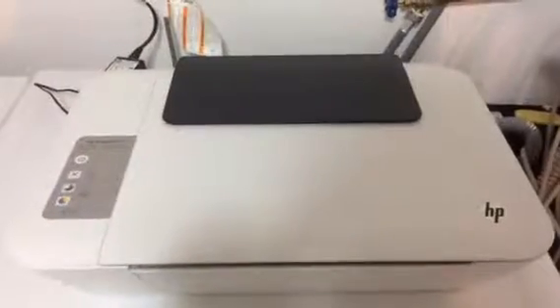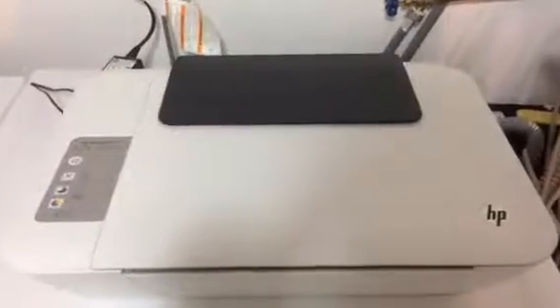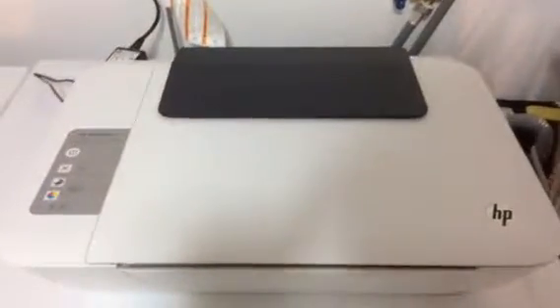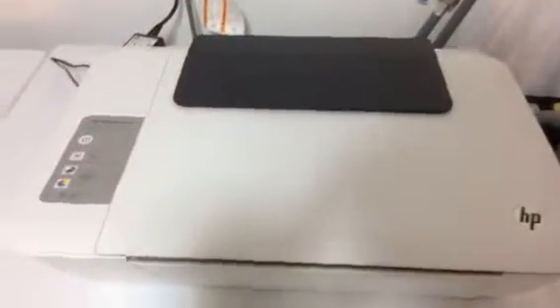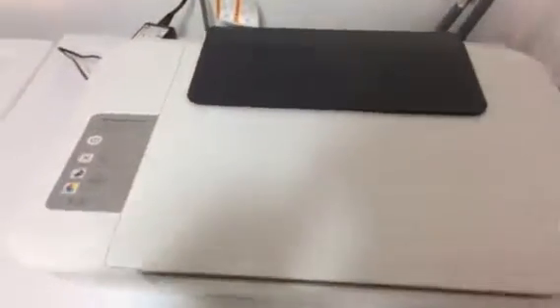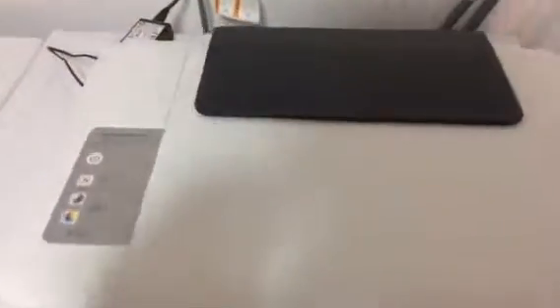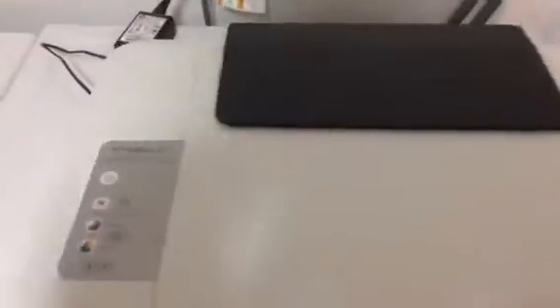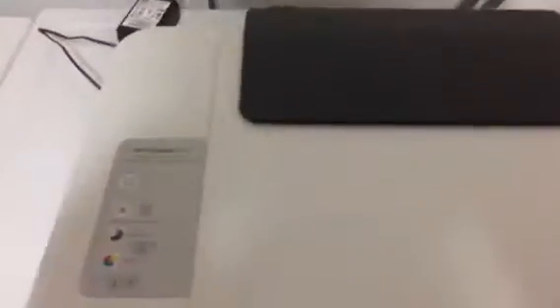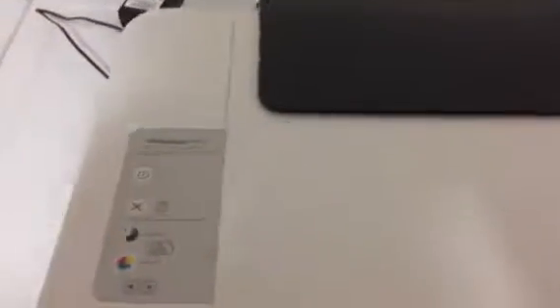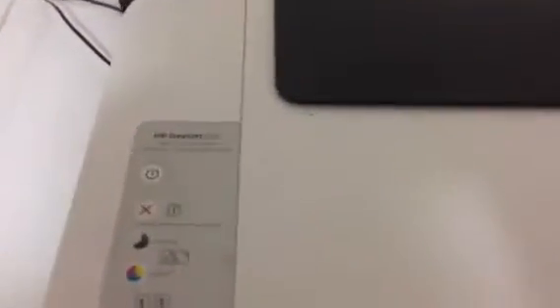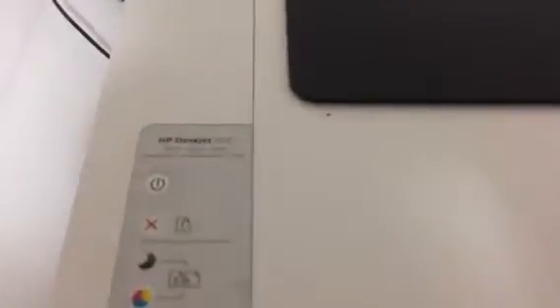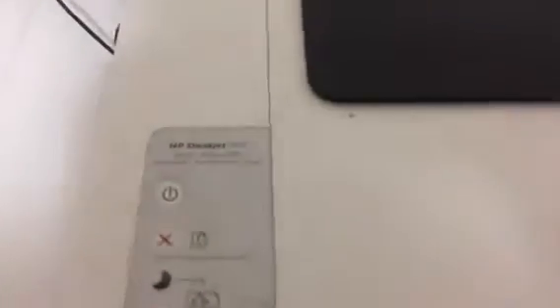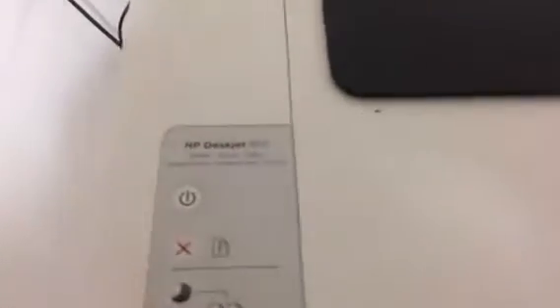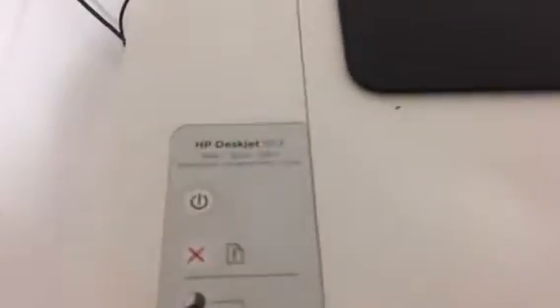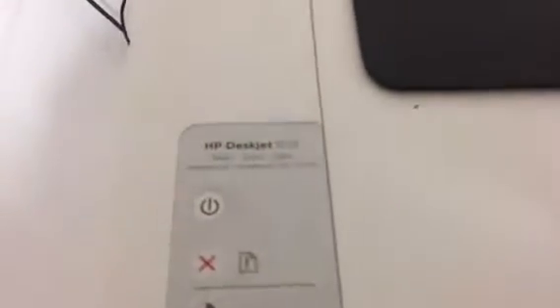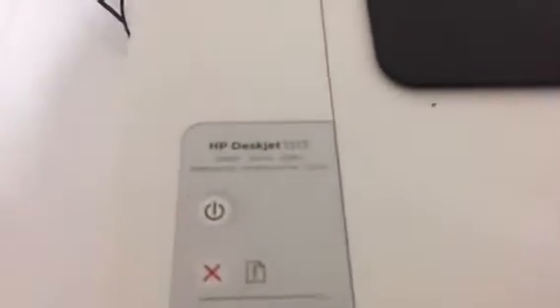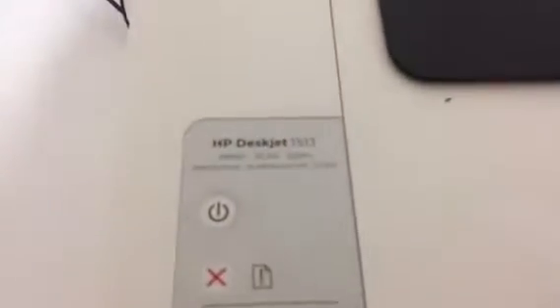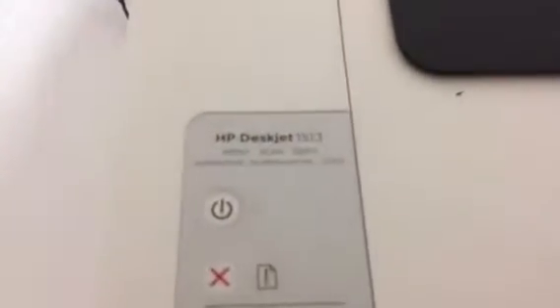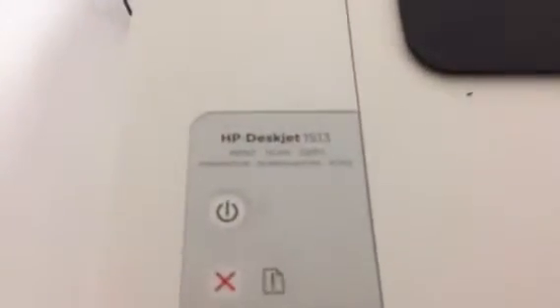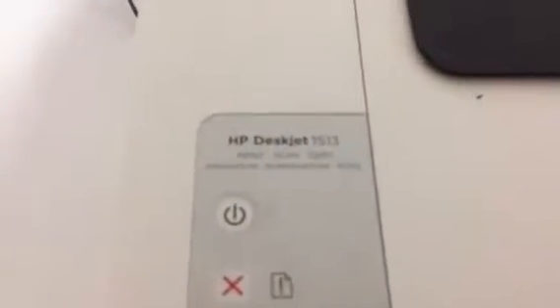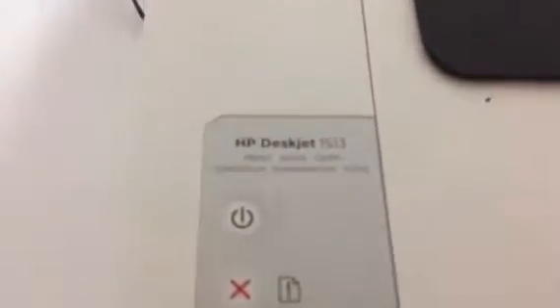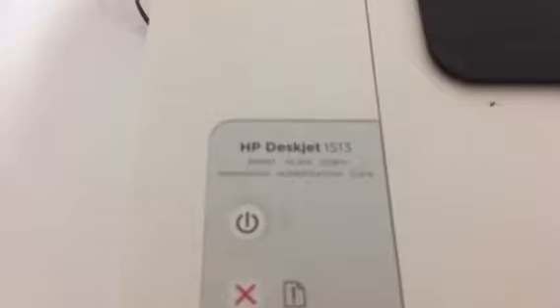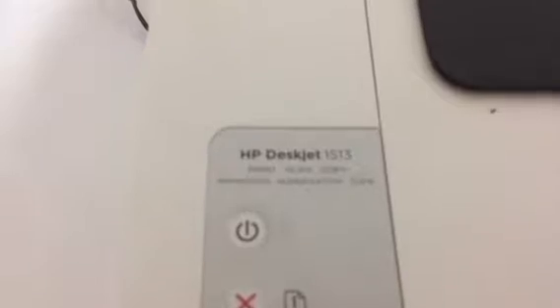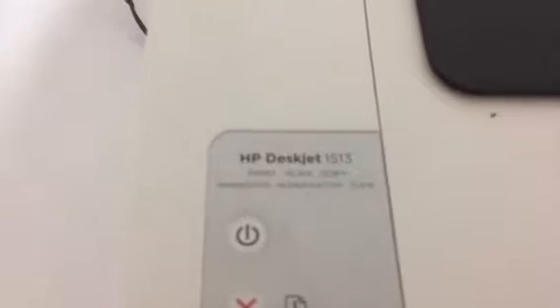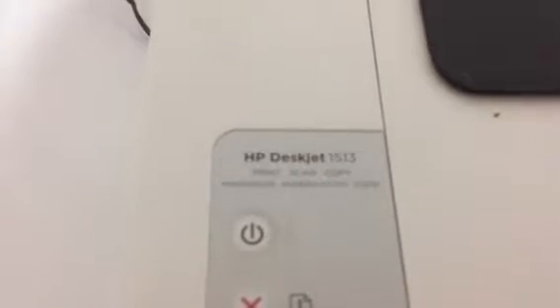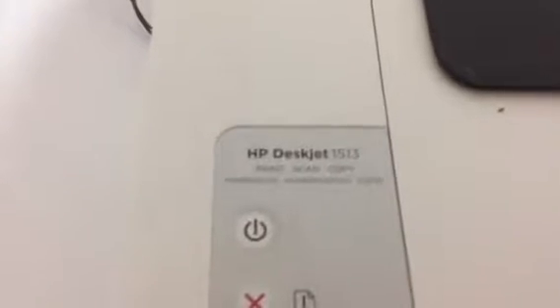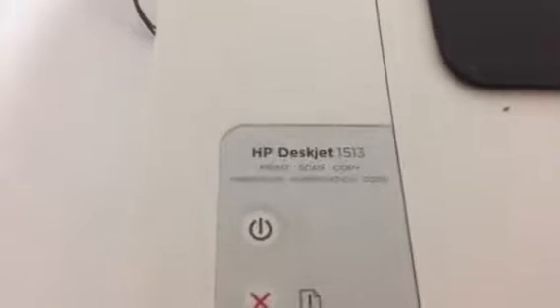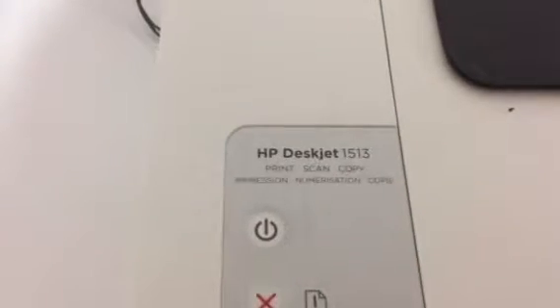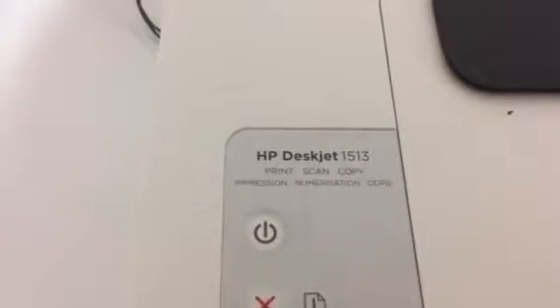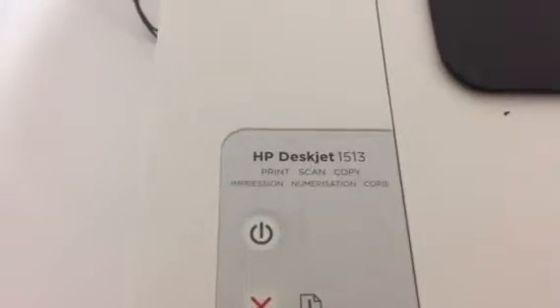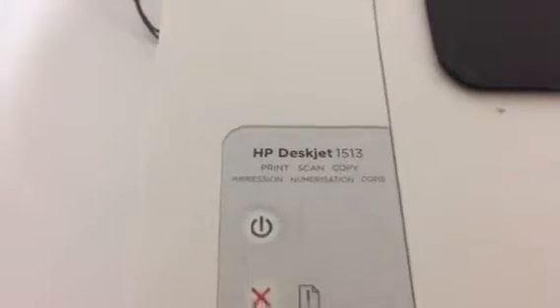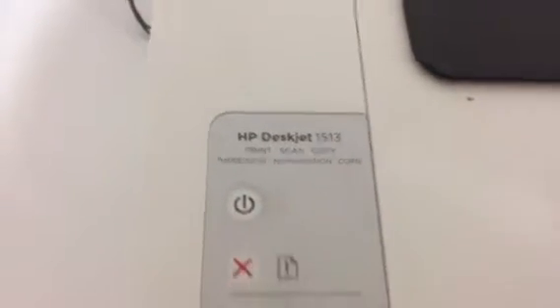Hey there folks, in today's video I'm going to show you how to change the ink cartridges on an HP DeskJet 1513.